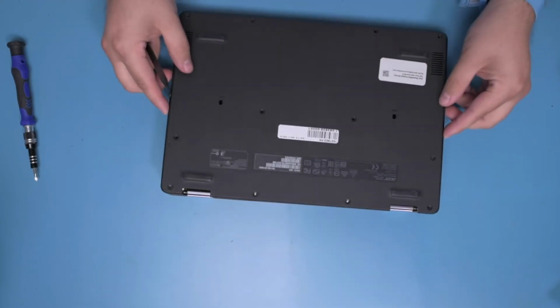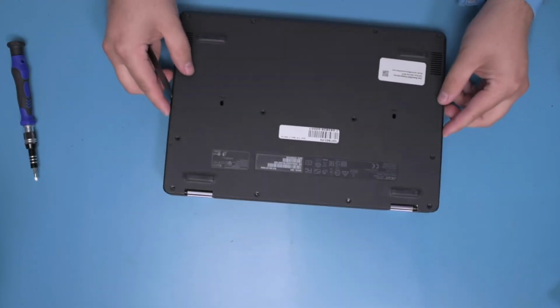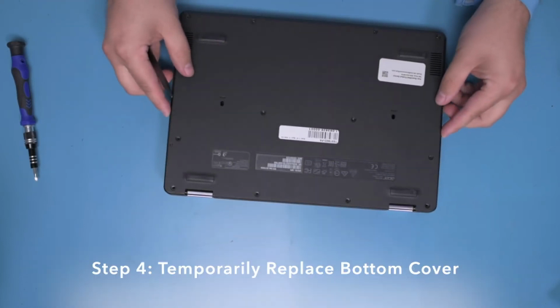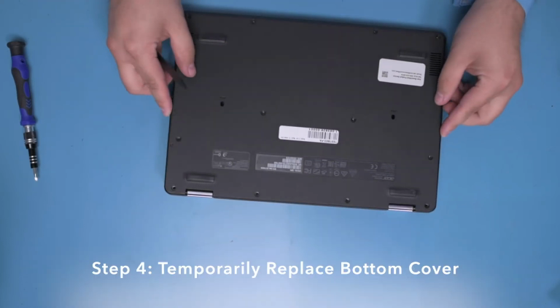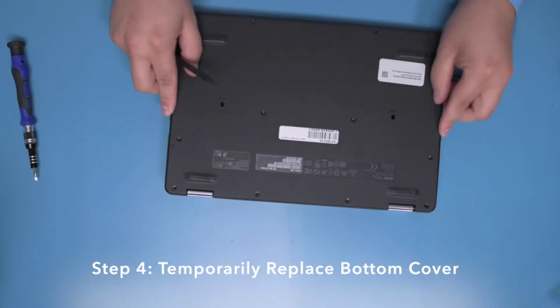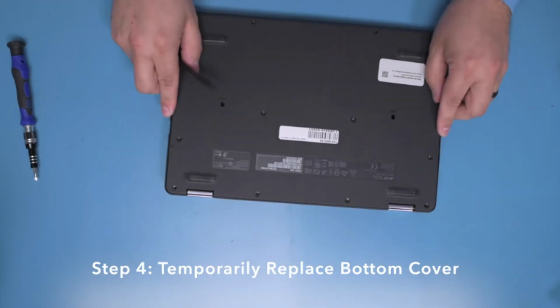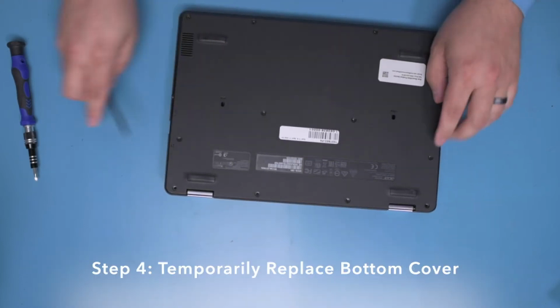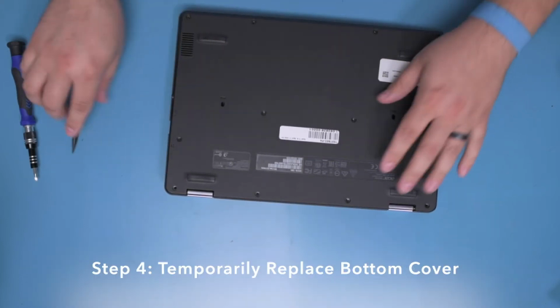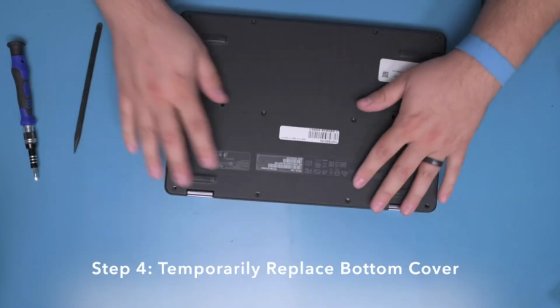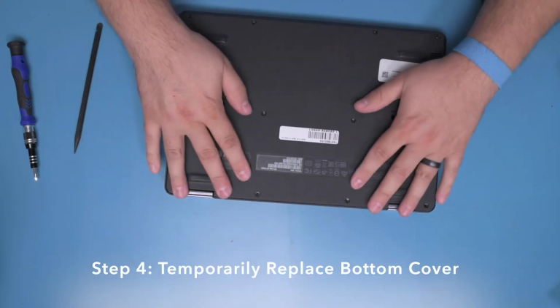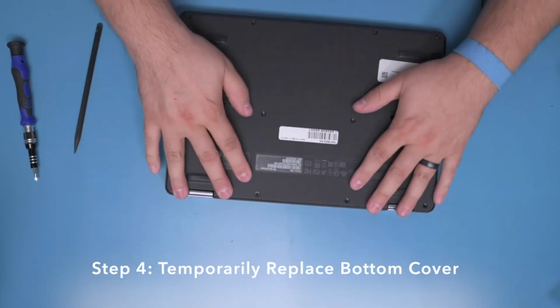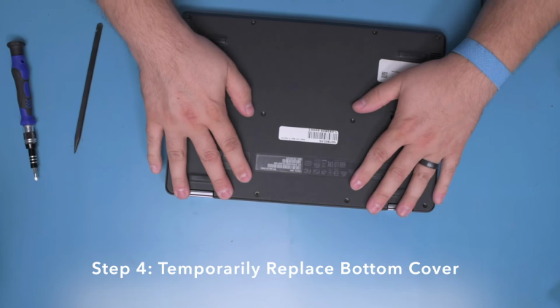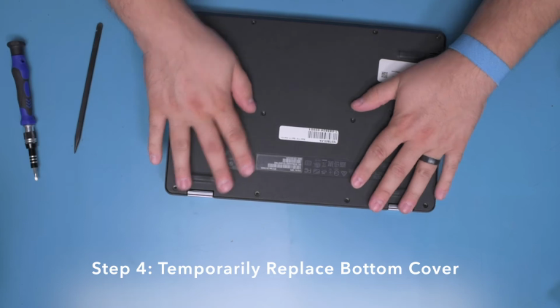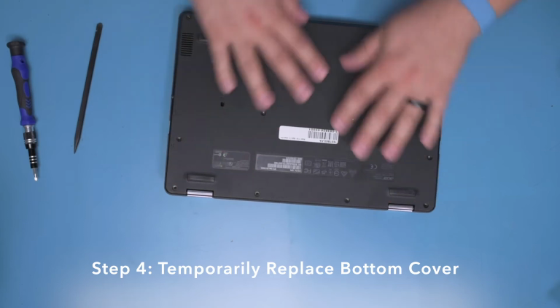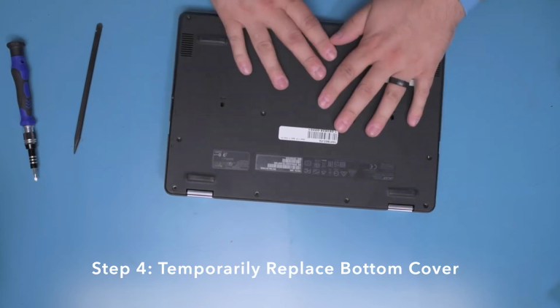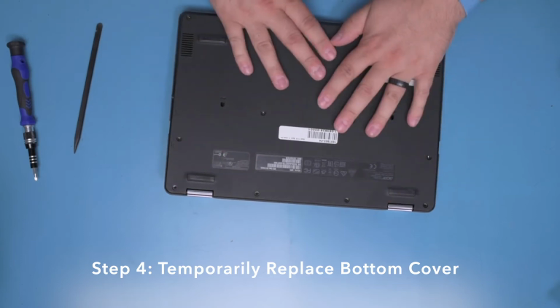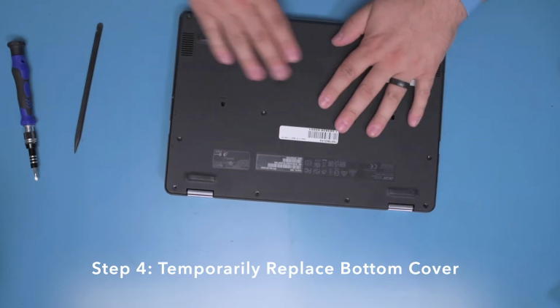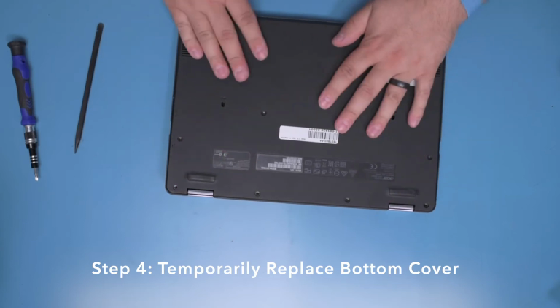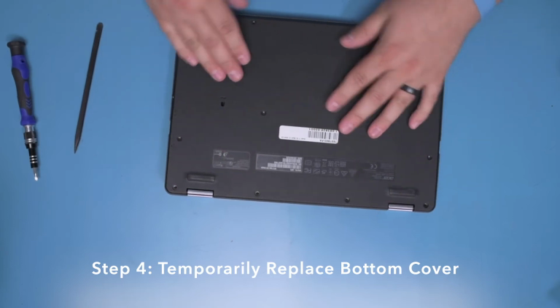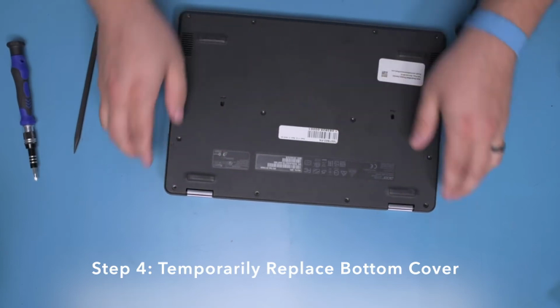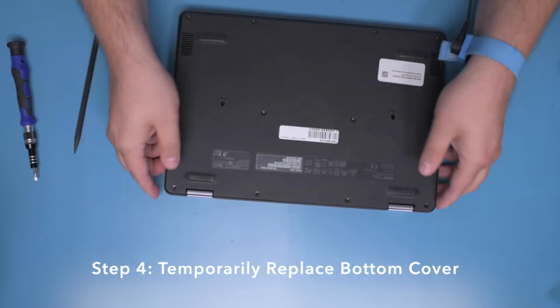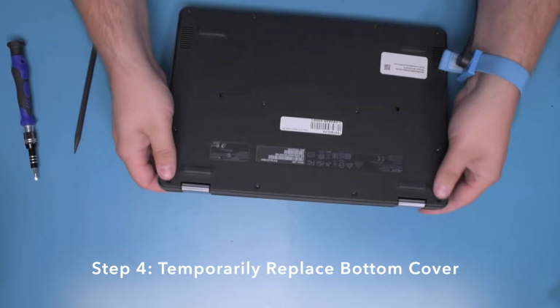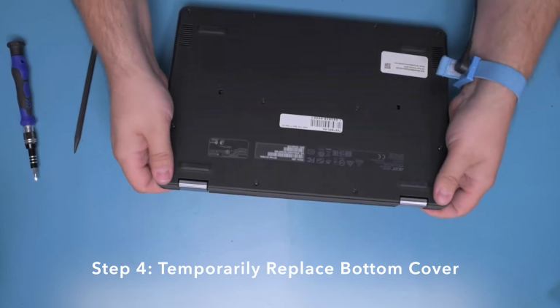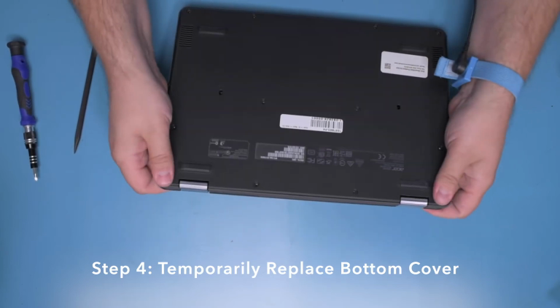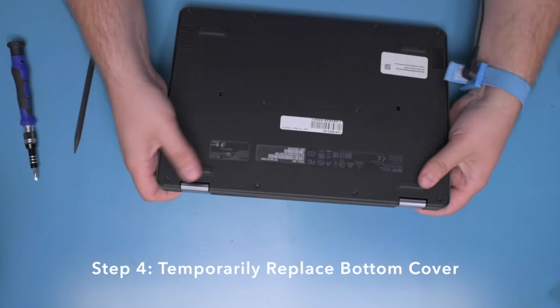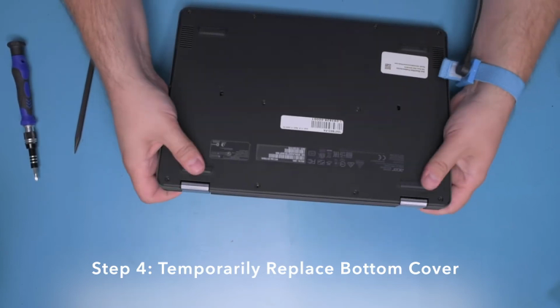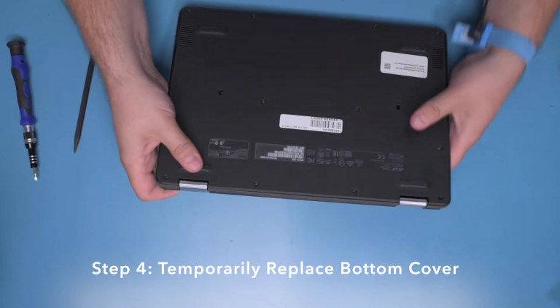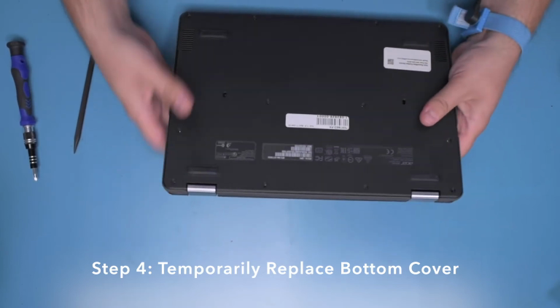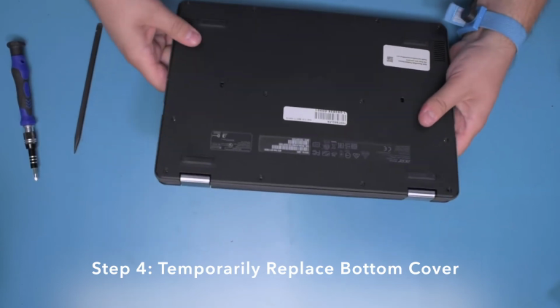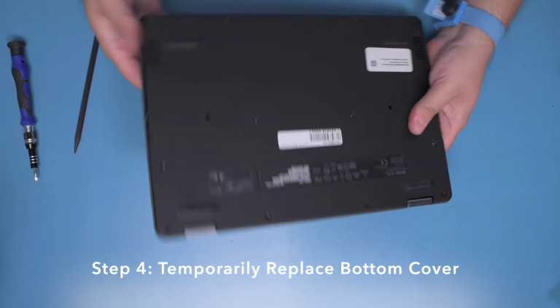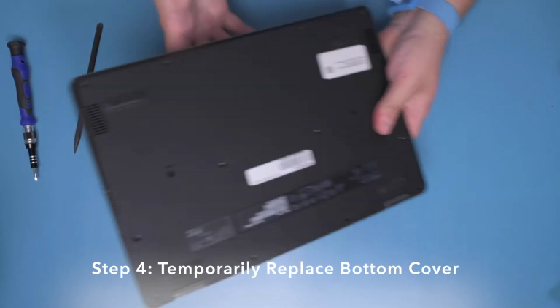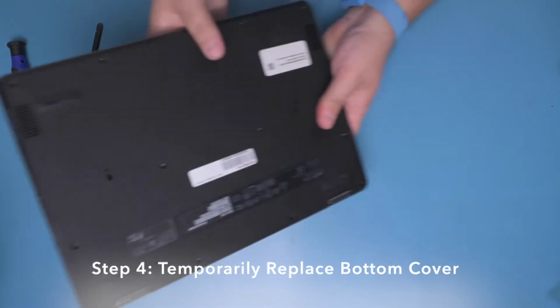Step 4. Temporarily replace the bottom cover, snapping it into place.